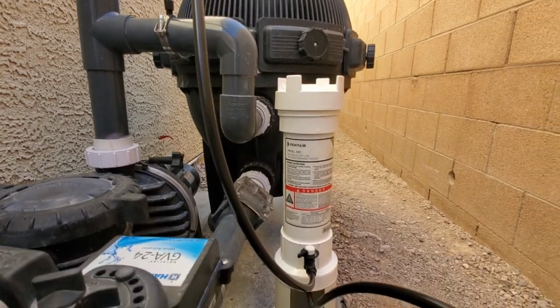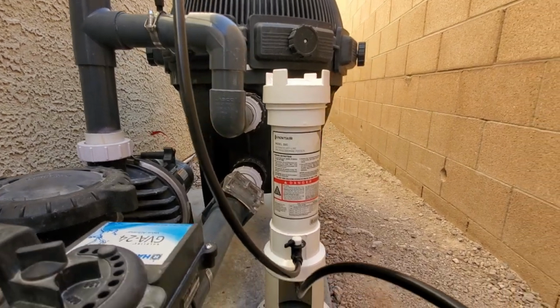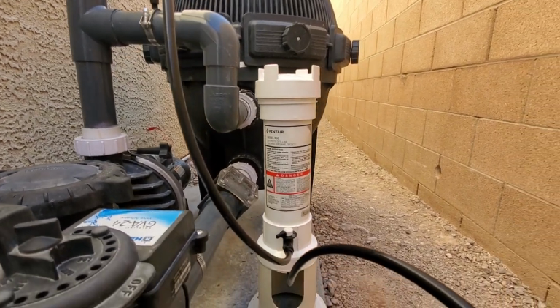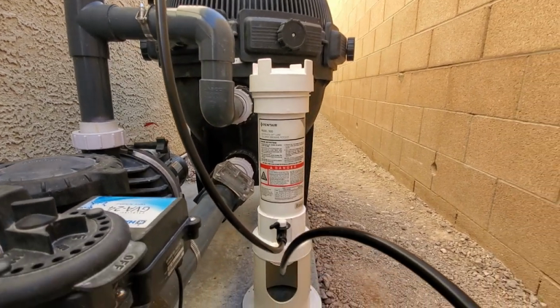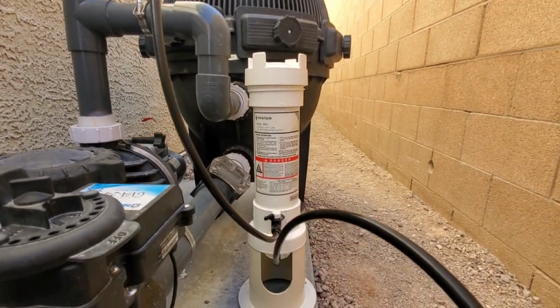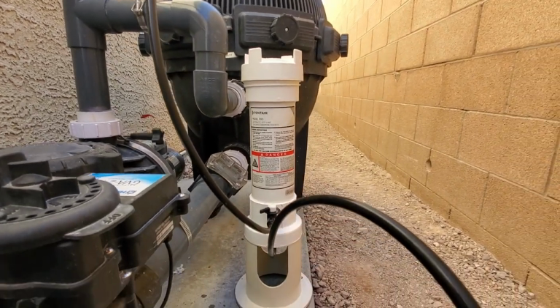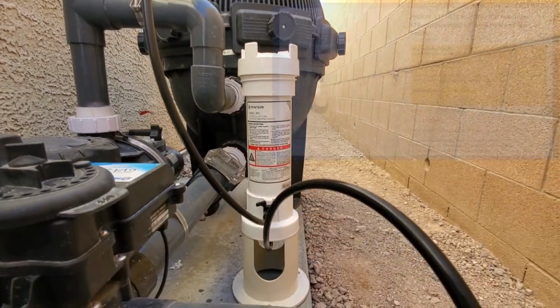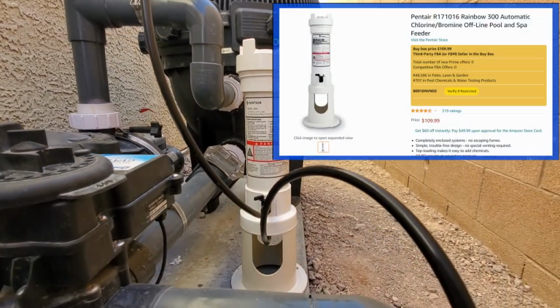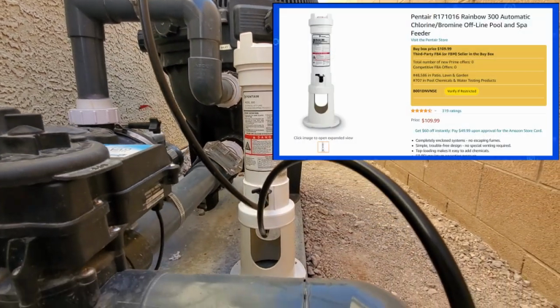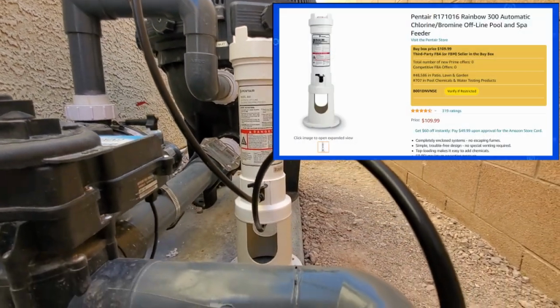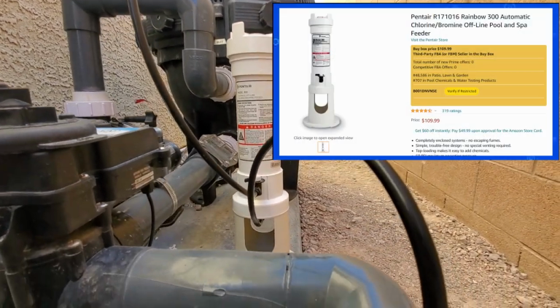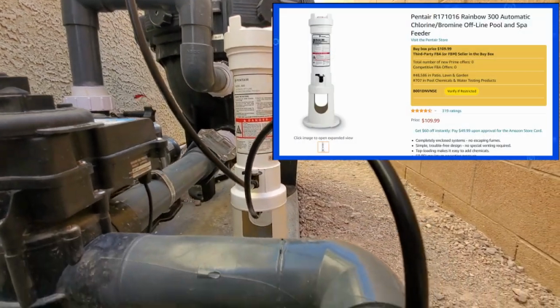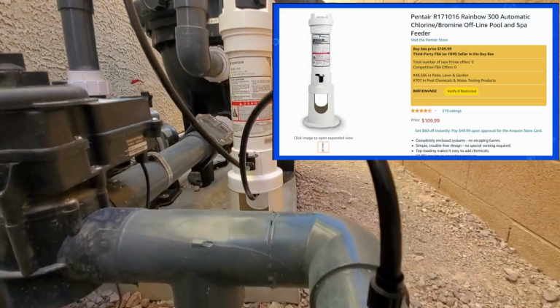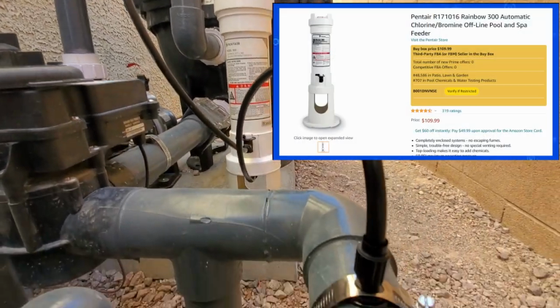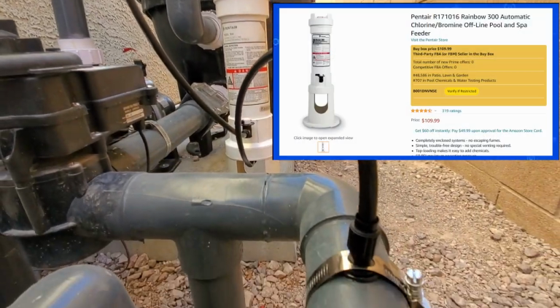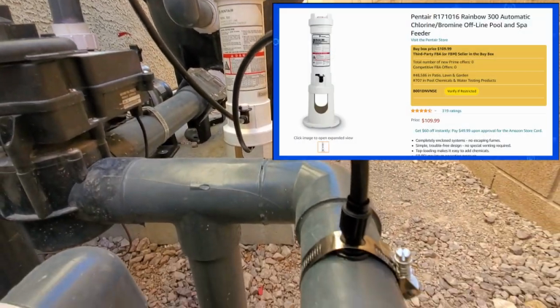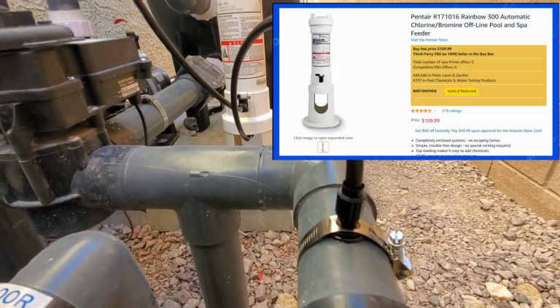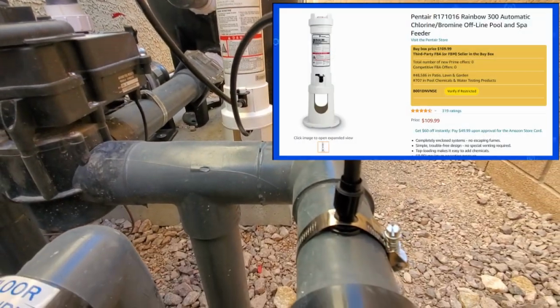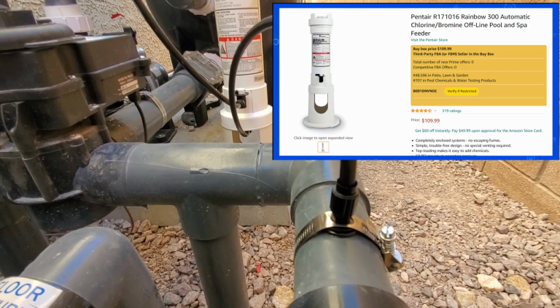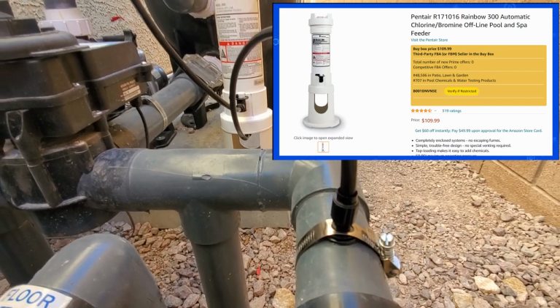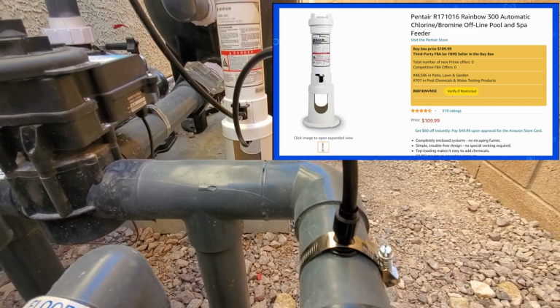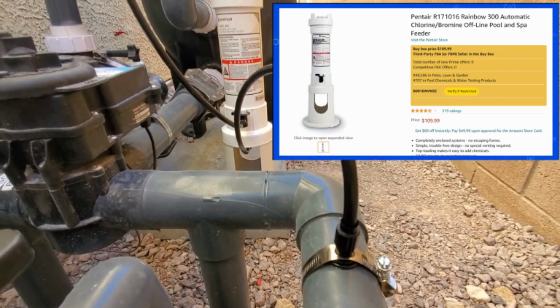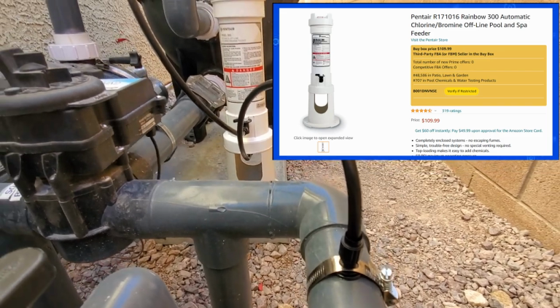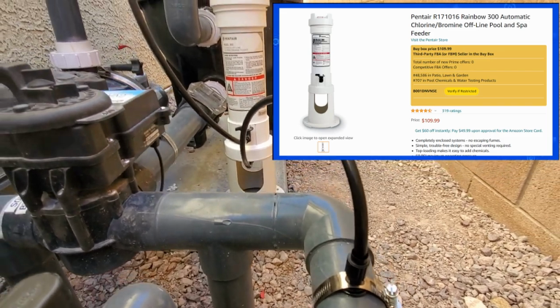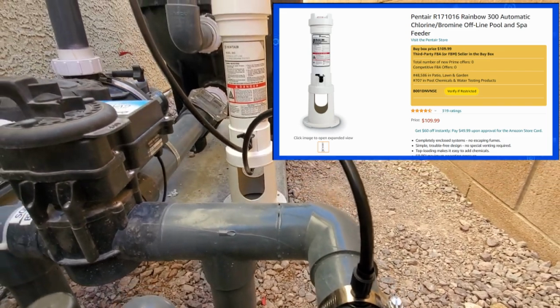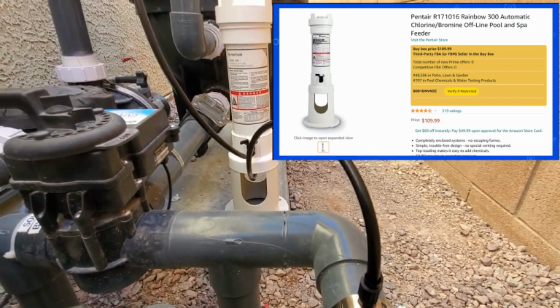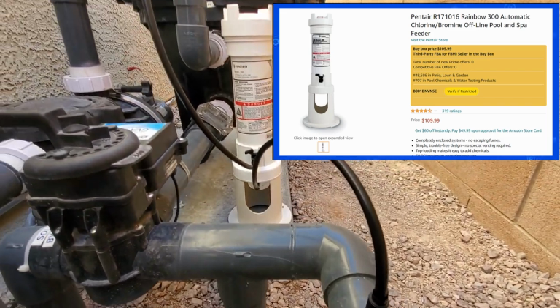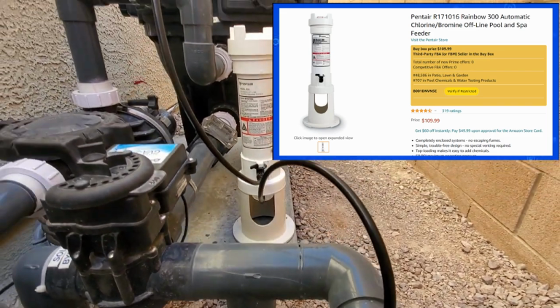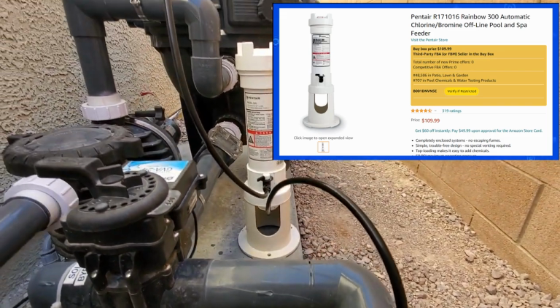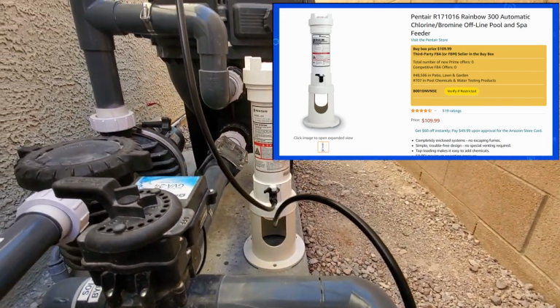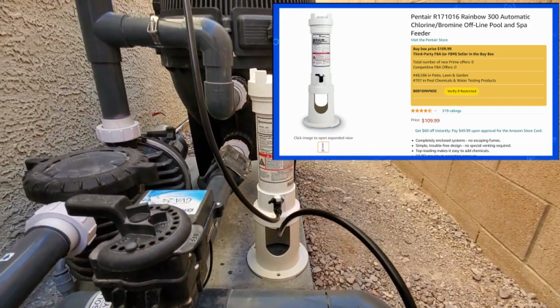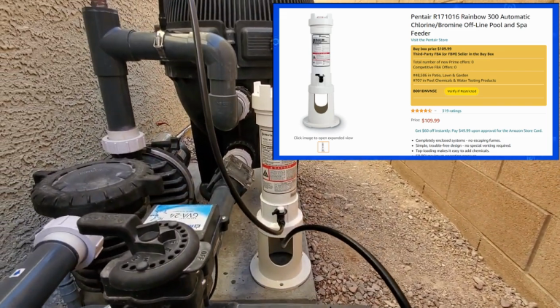As far as the price goes, I found this on Amazon for about $111, and I'll put a link in the description where you can buy it.